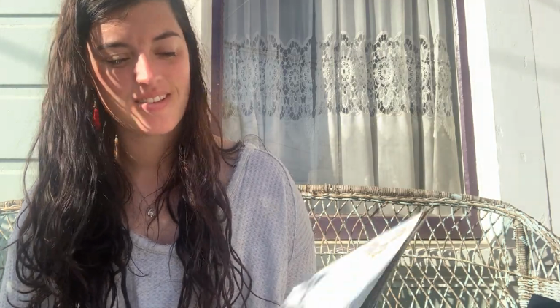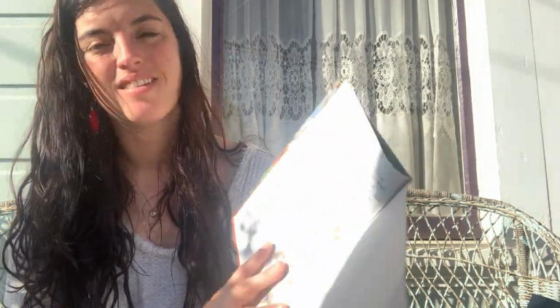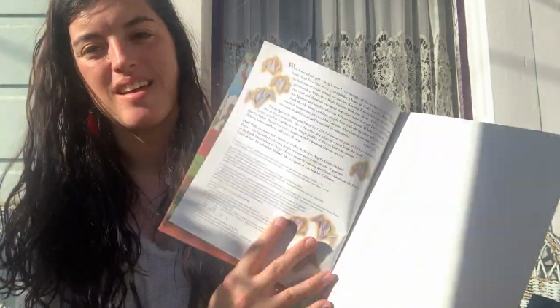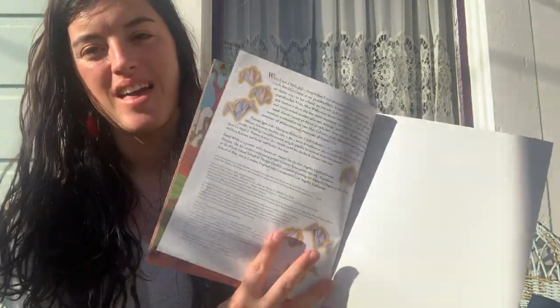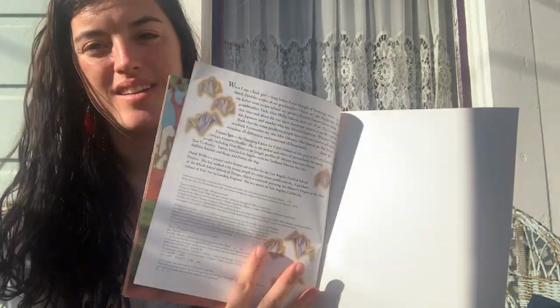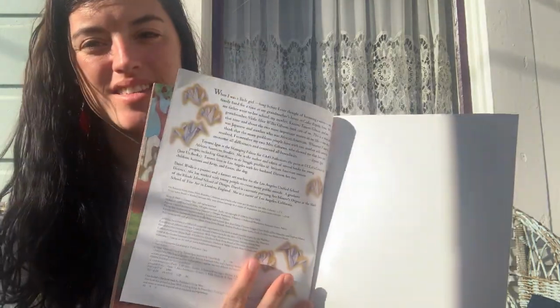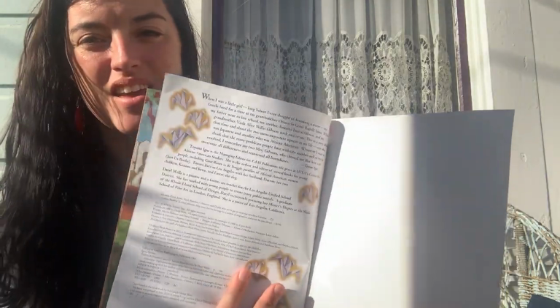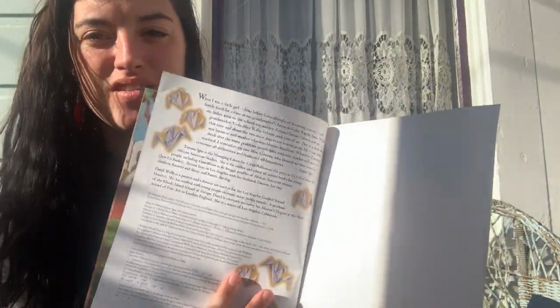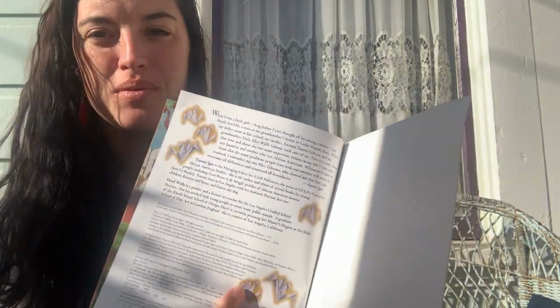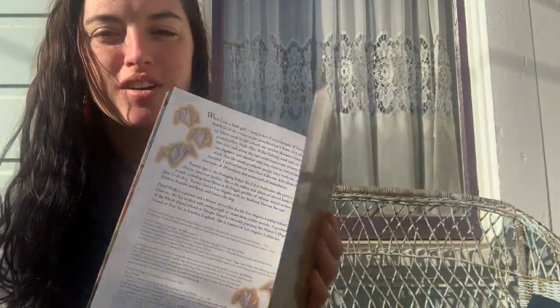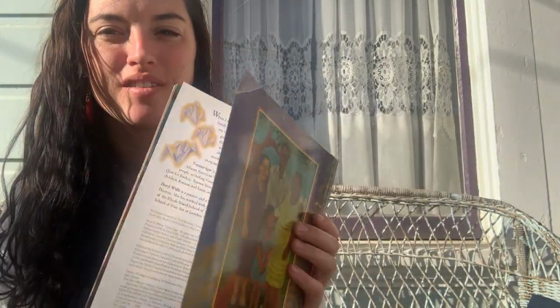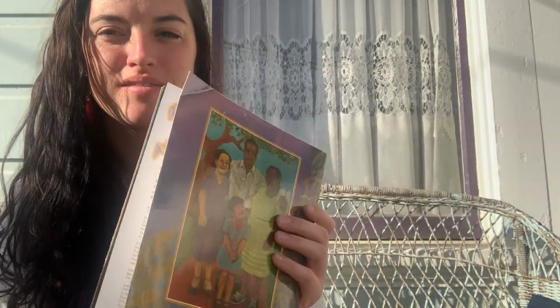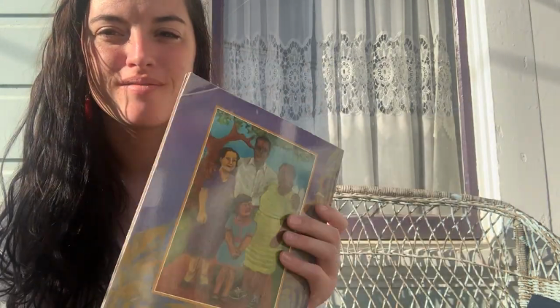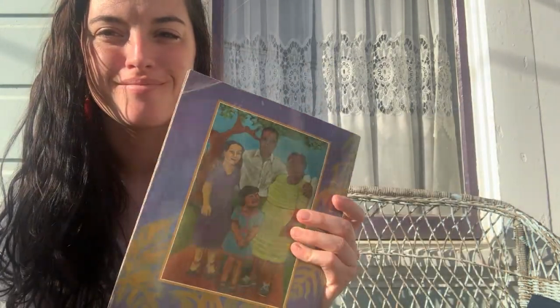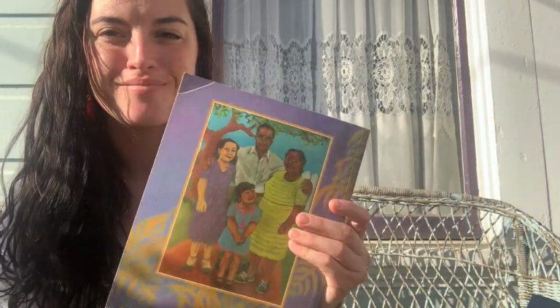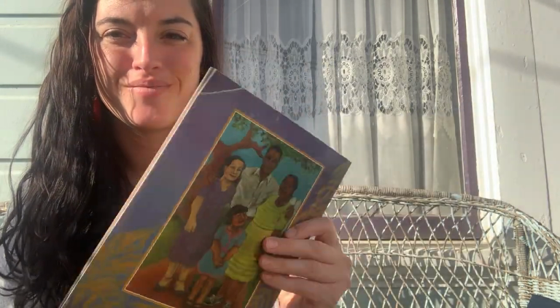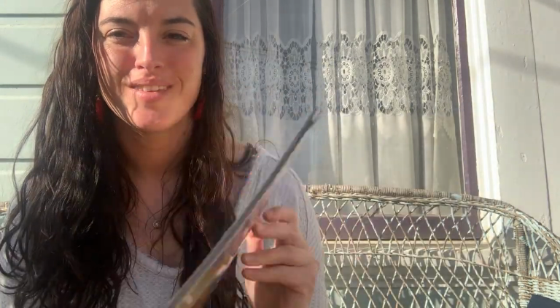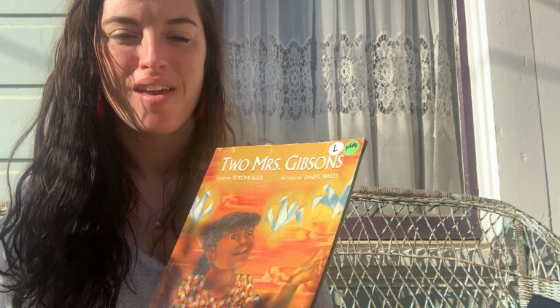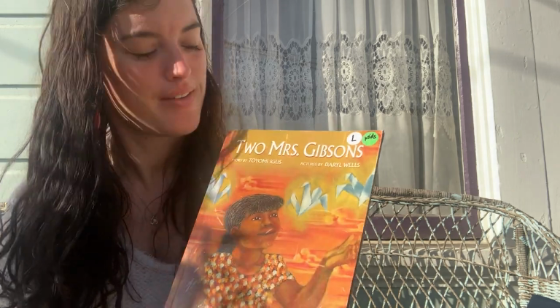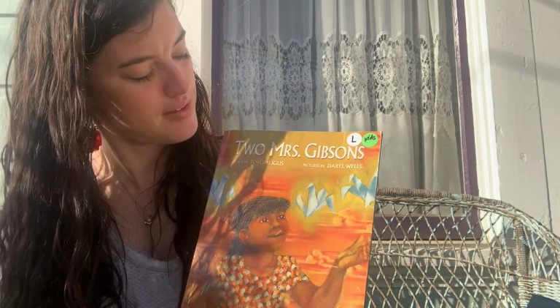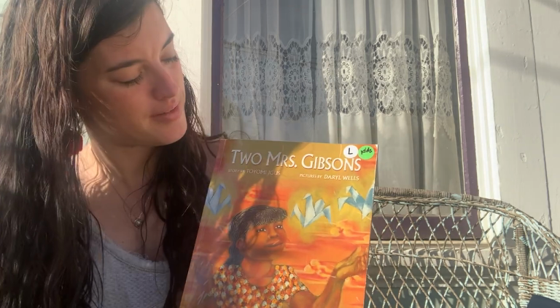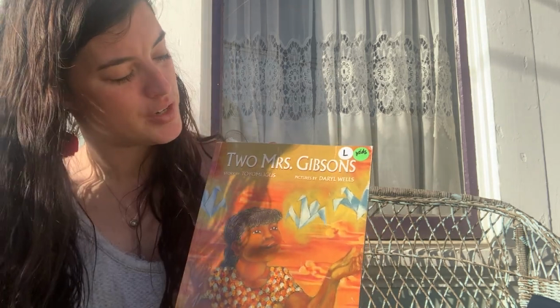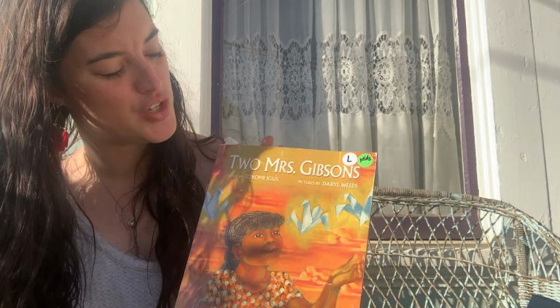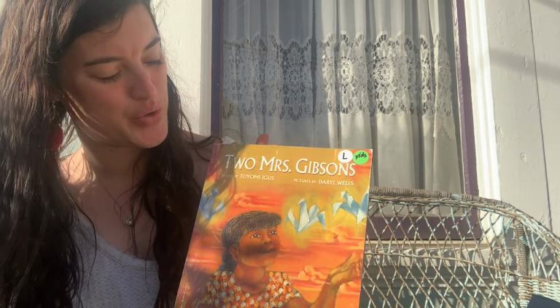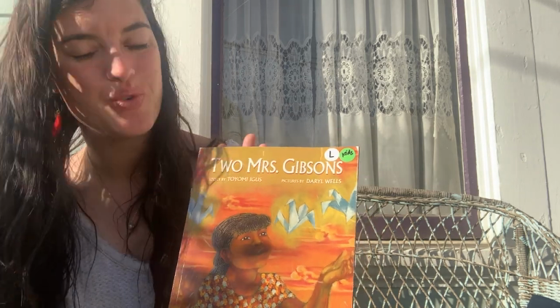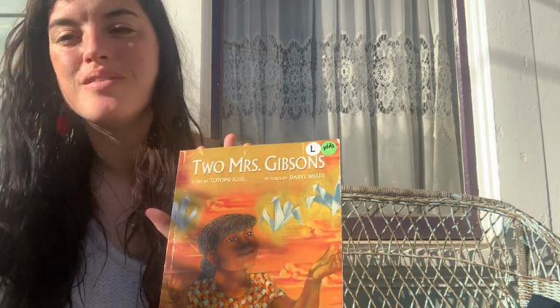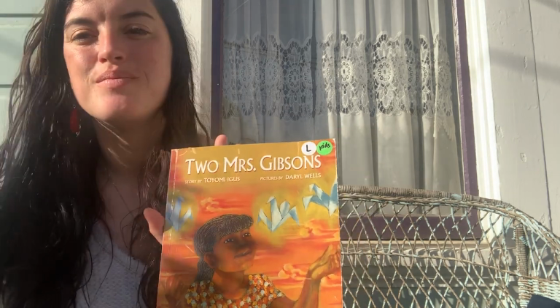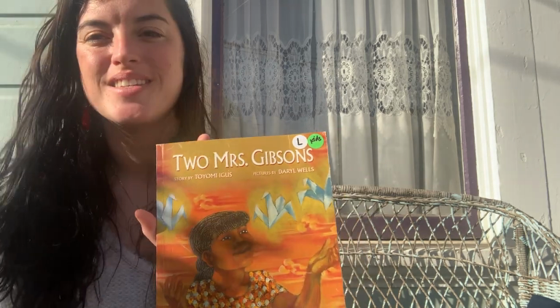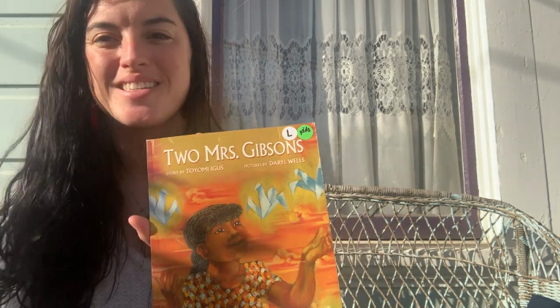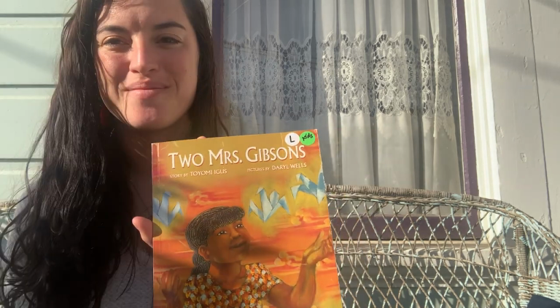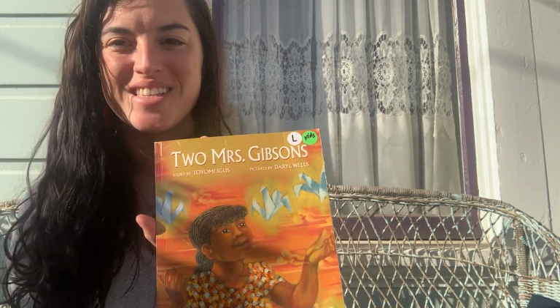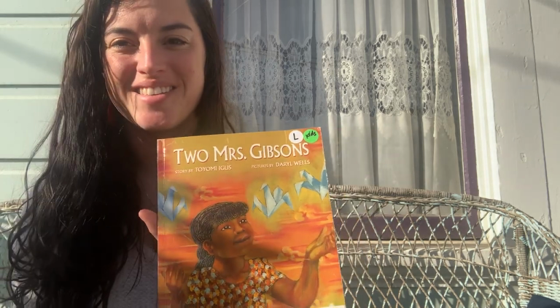And that is the end of our book. Two Mrs. Gibsons.